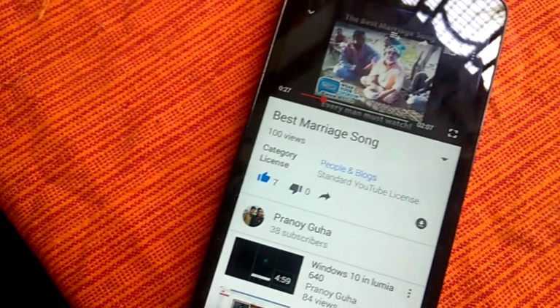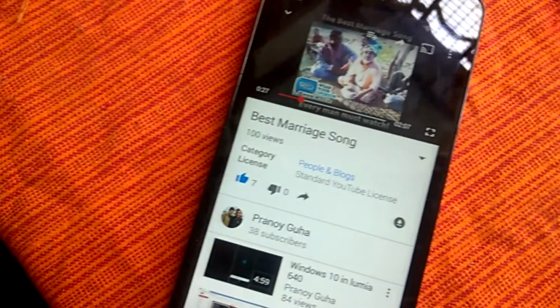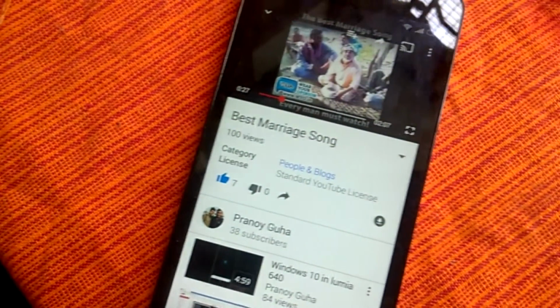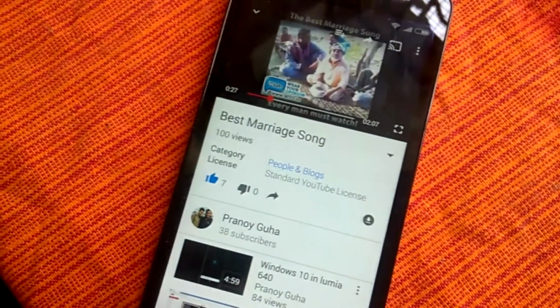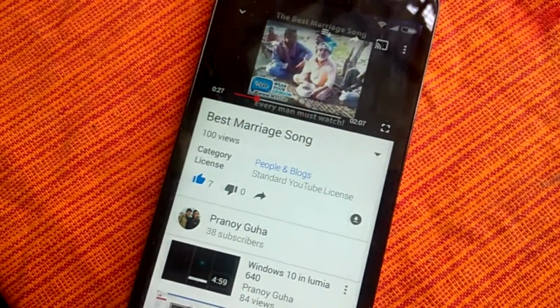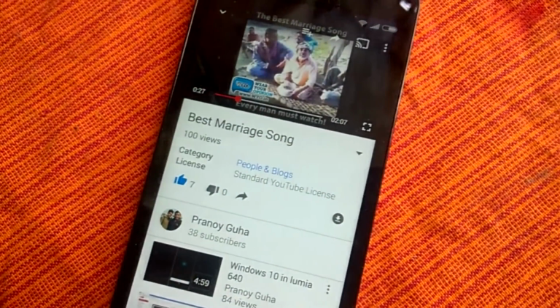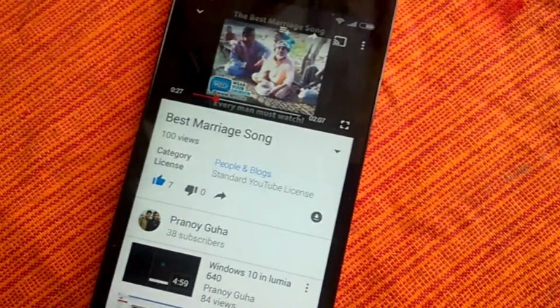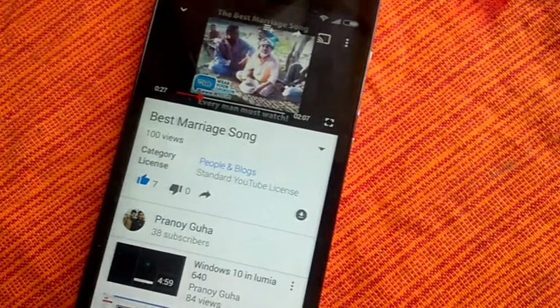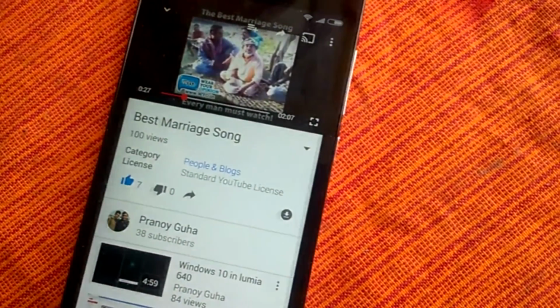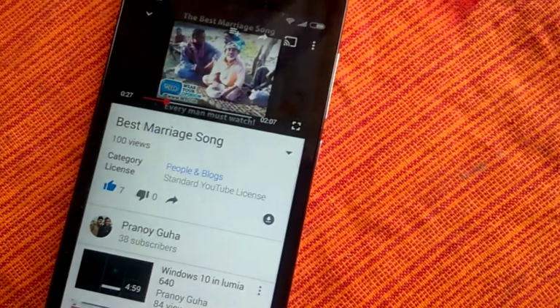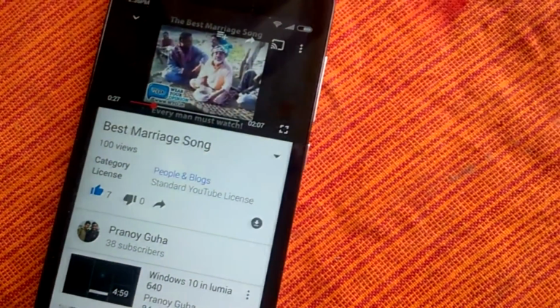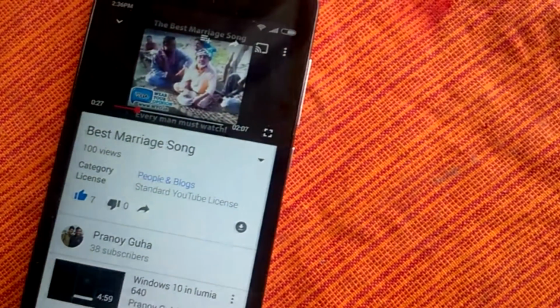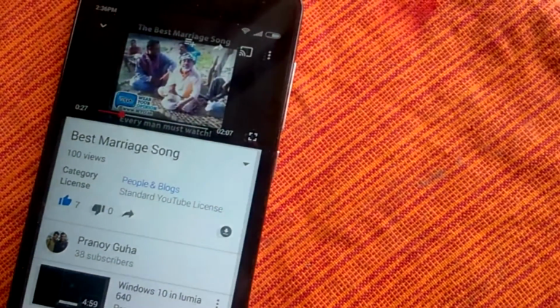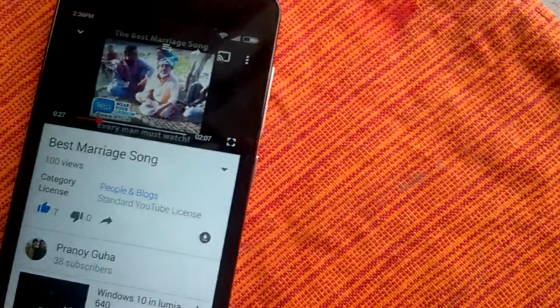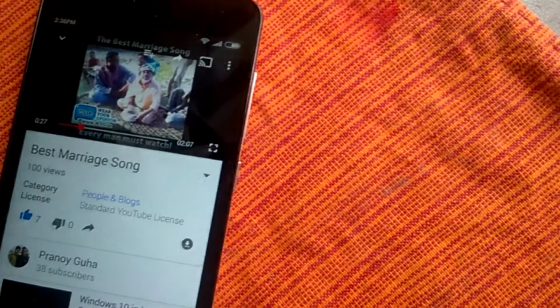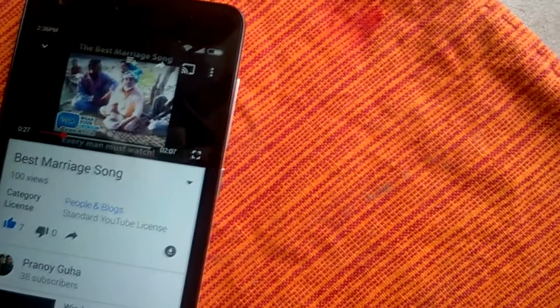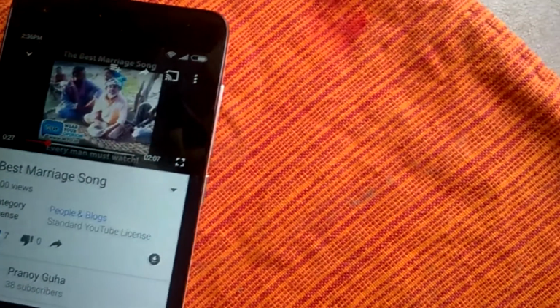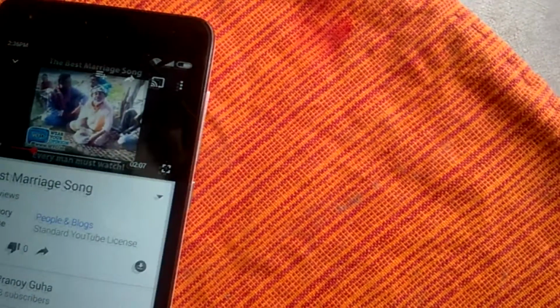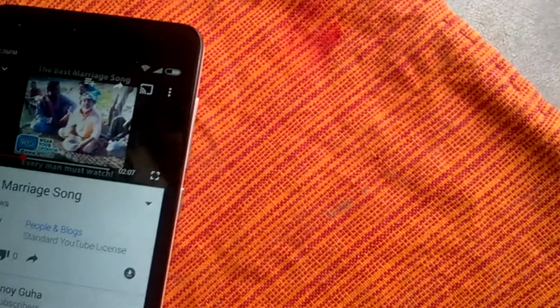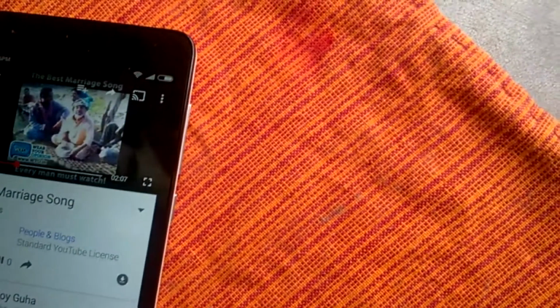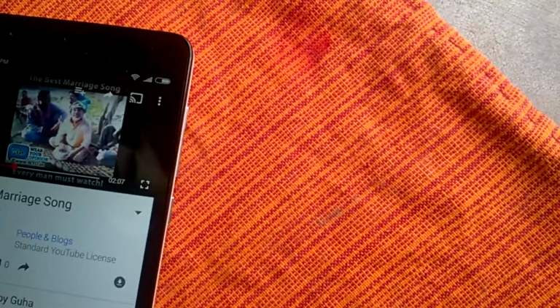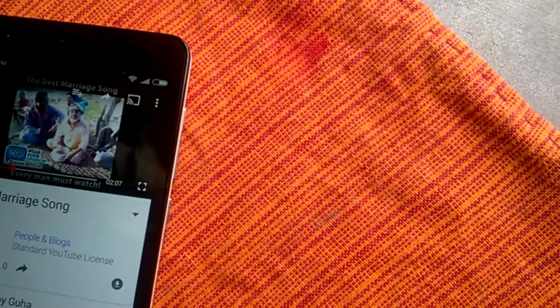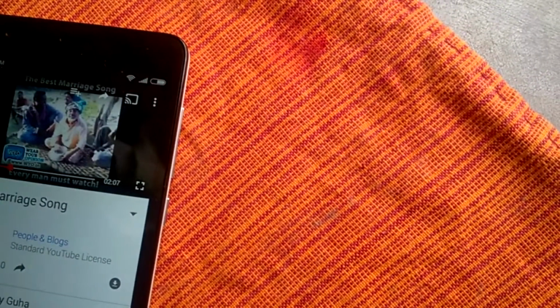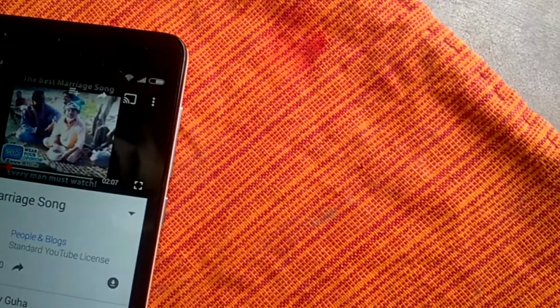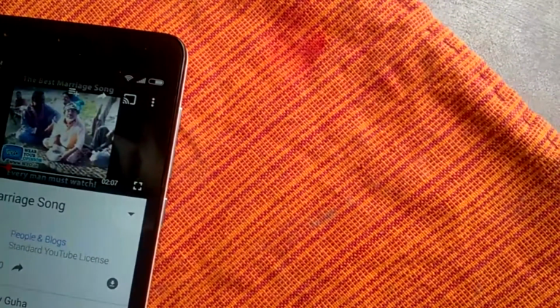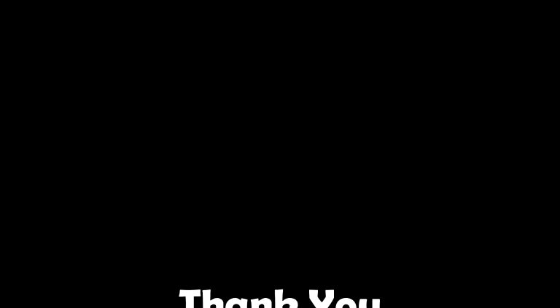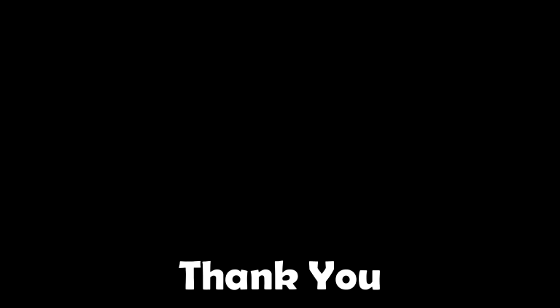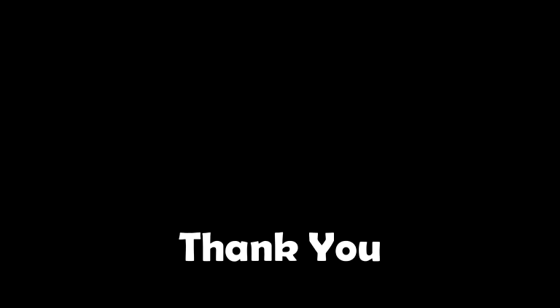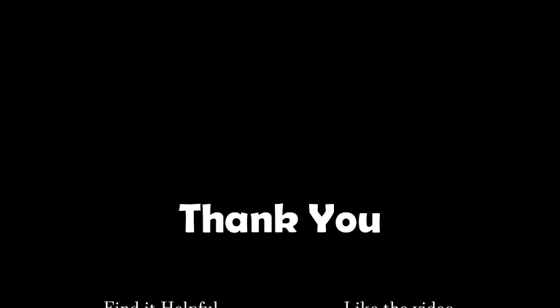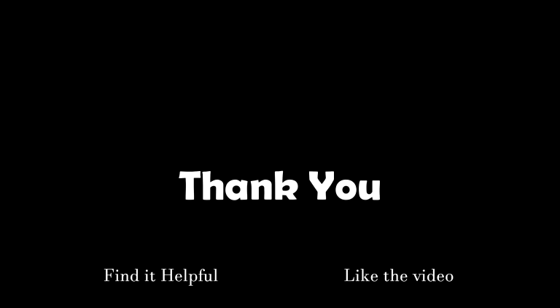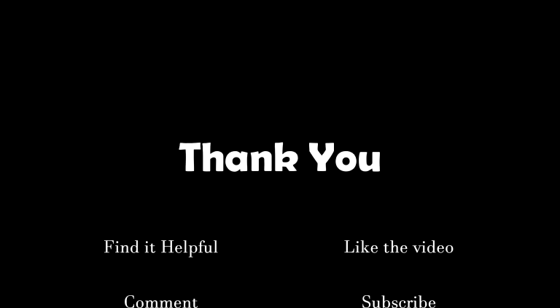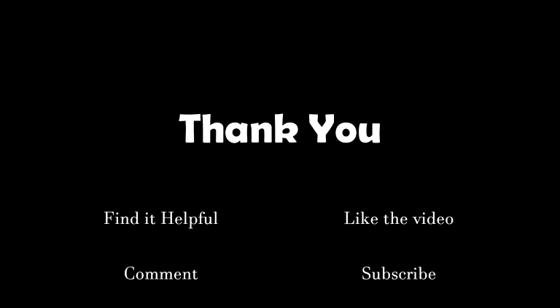Yeah, that's it for now. Hope you like this technique. If you like it, like the video. Thank you for watching and I'll see you in my next video.